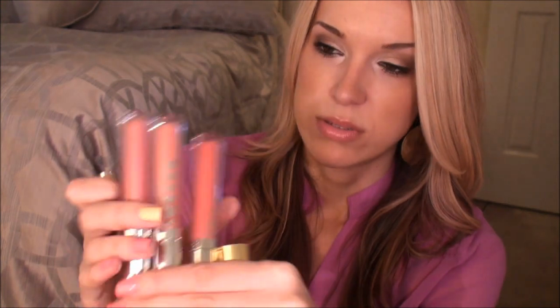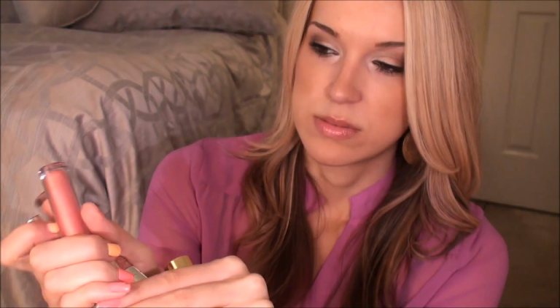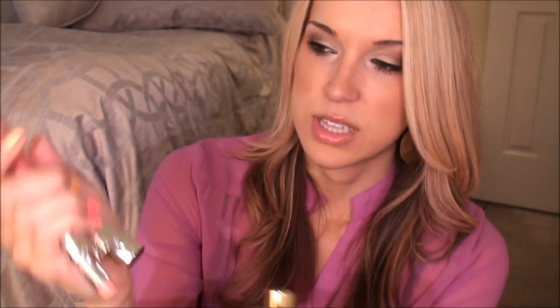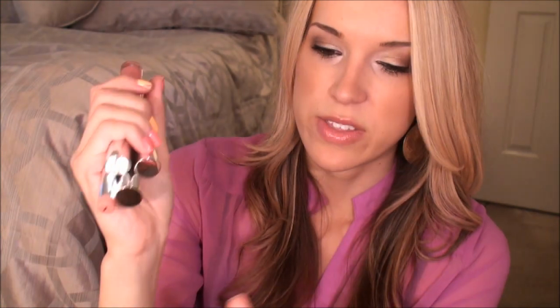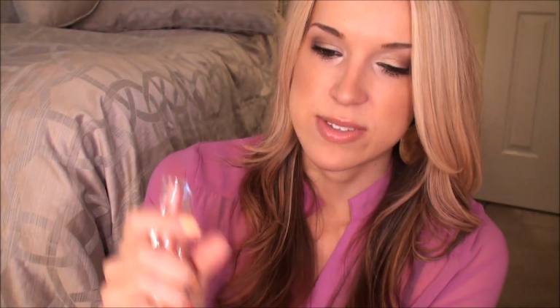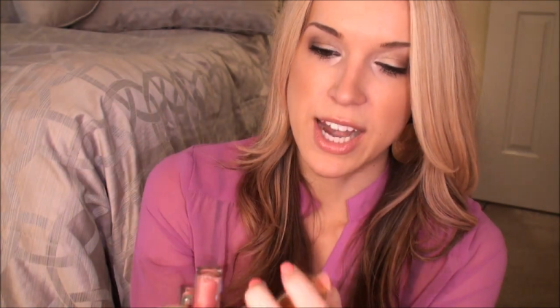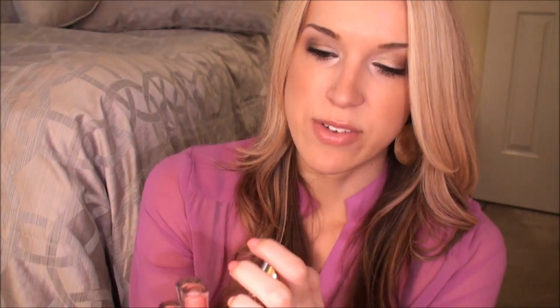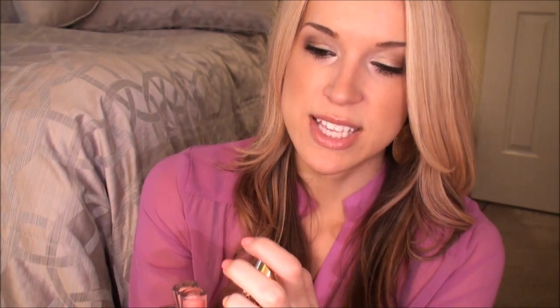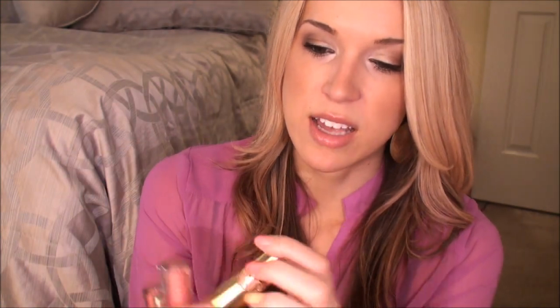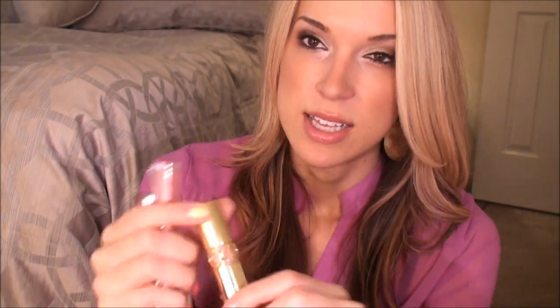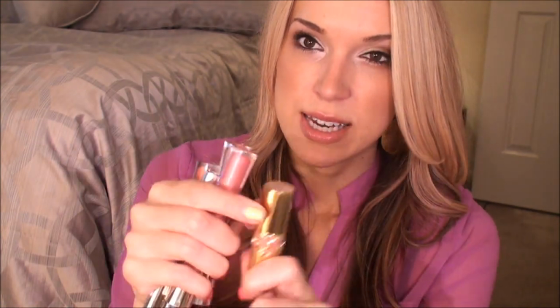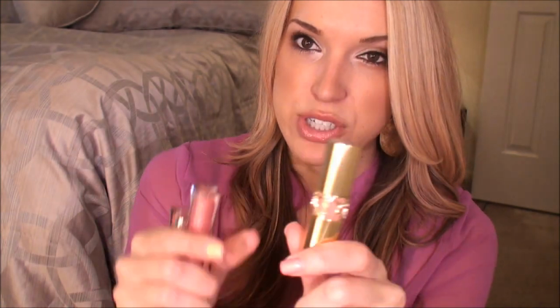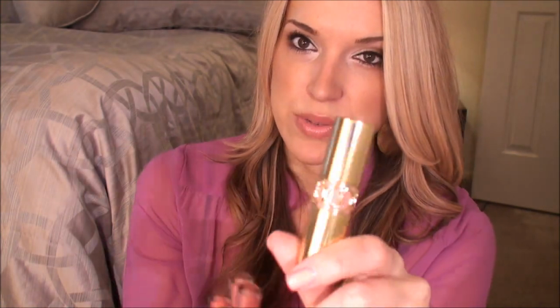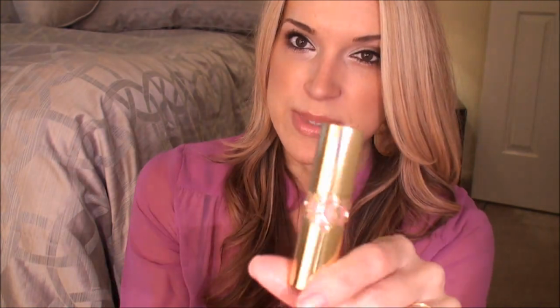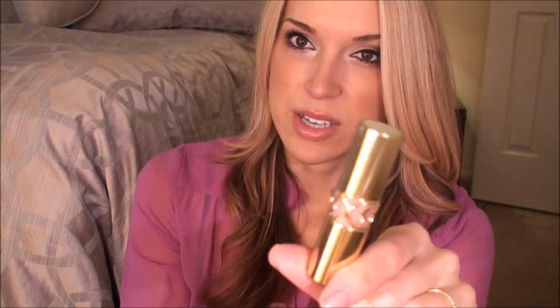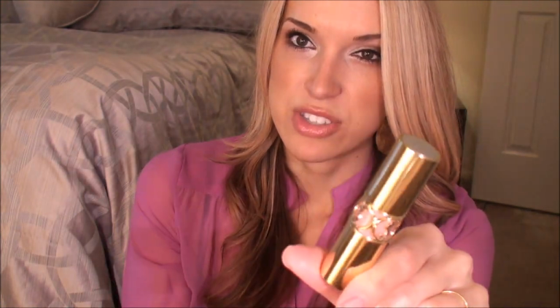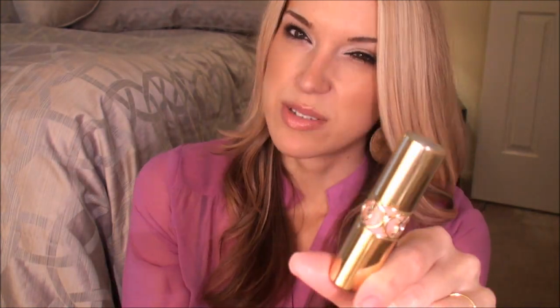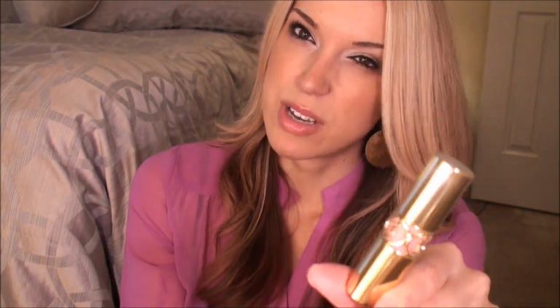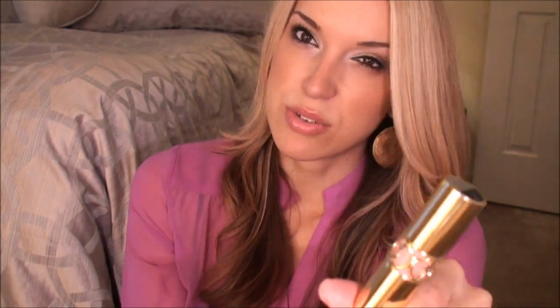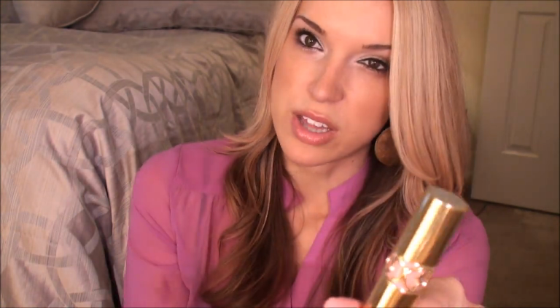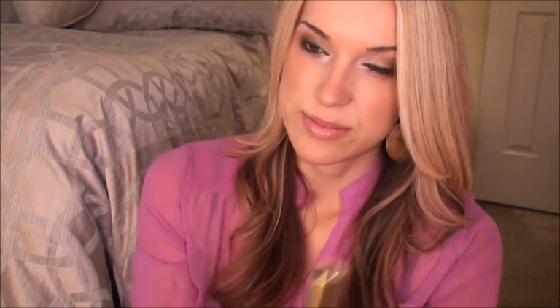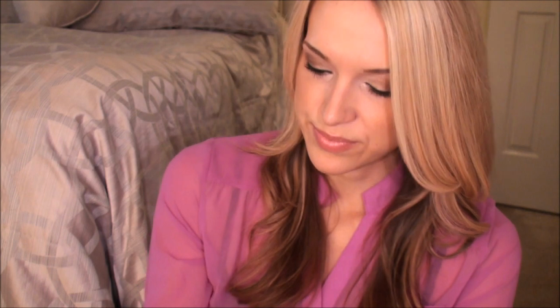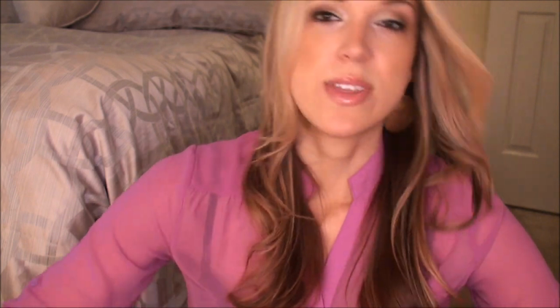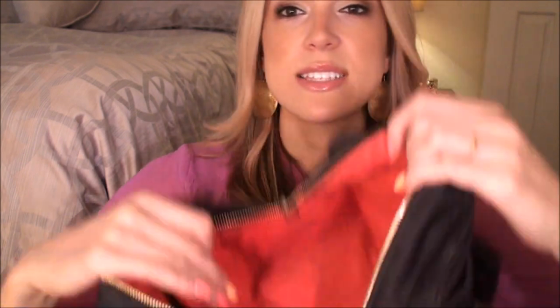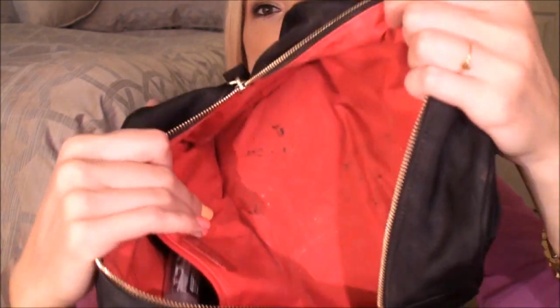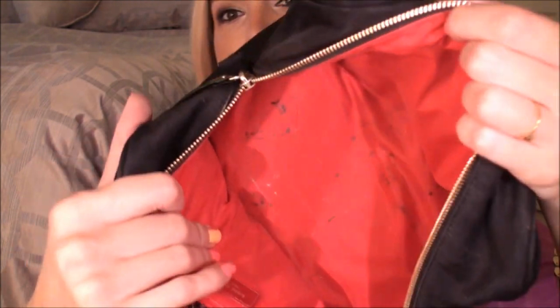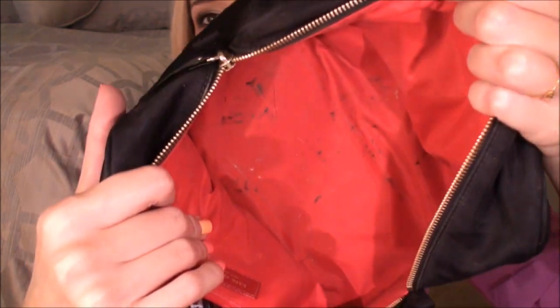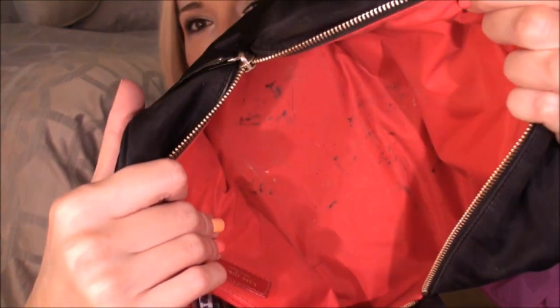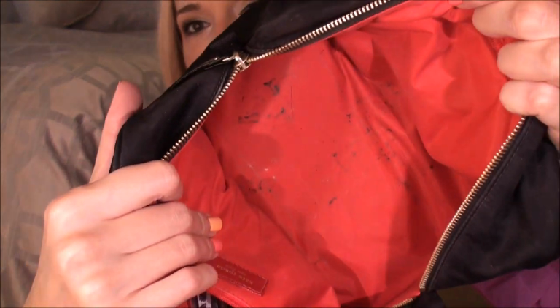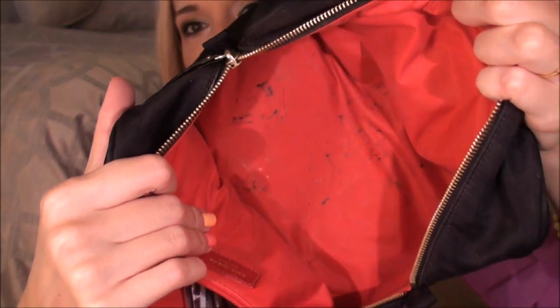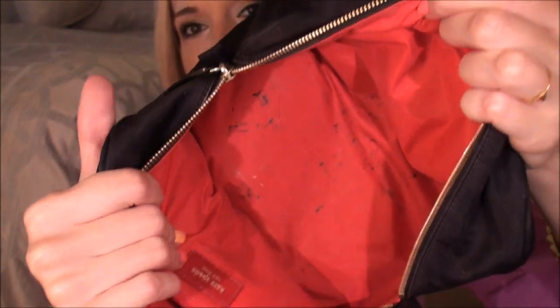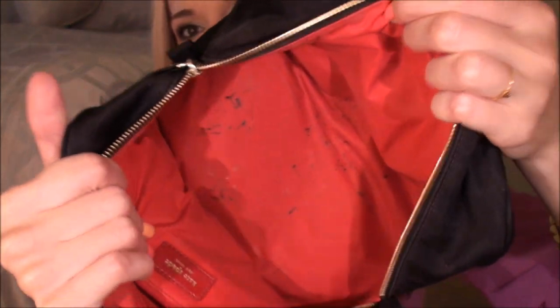I love those. And then I have a YSL No. 2 lipstick, which is just a nude color. That's all that's in the actual makeup bag — you can tell it's really dirty, but I've tried to clean it and it seems permanent.